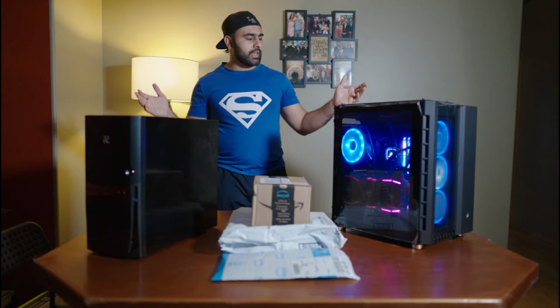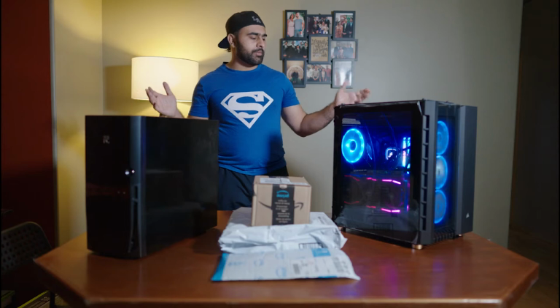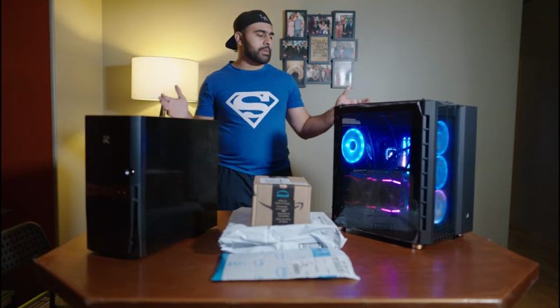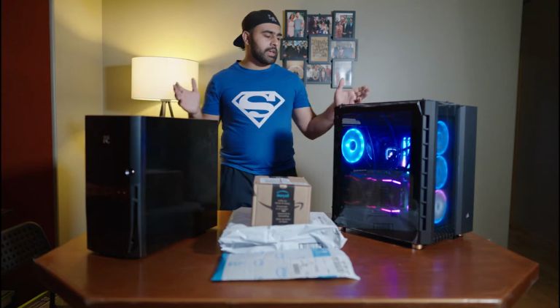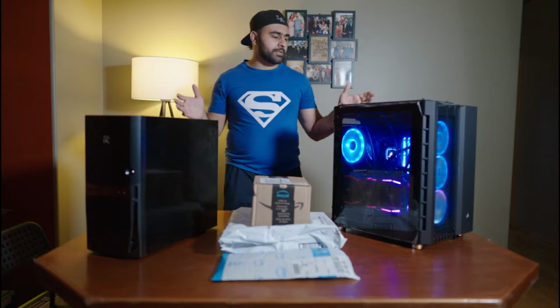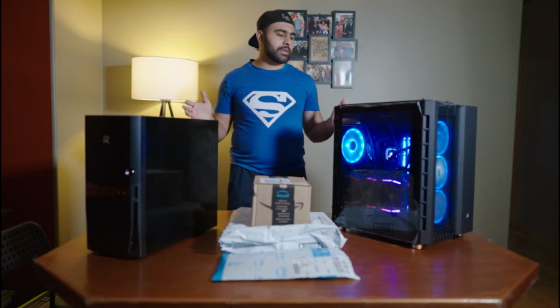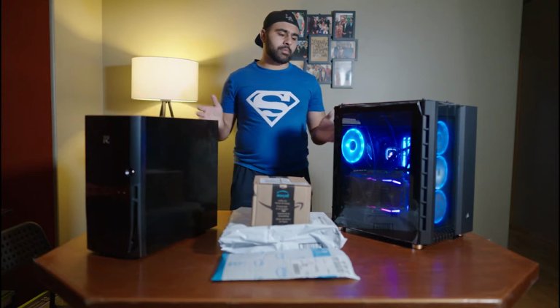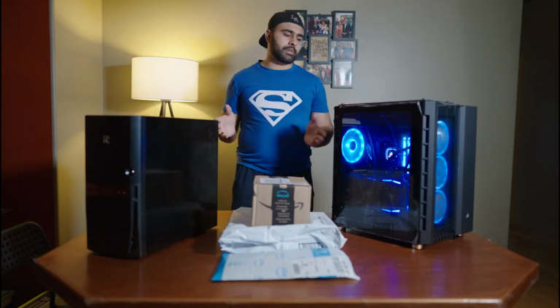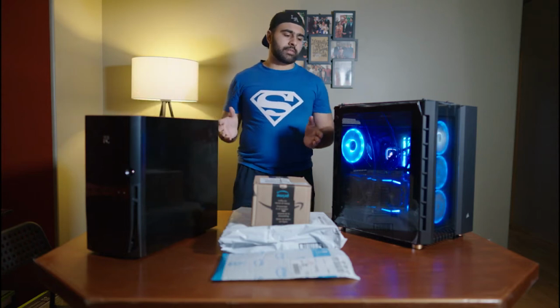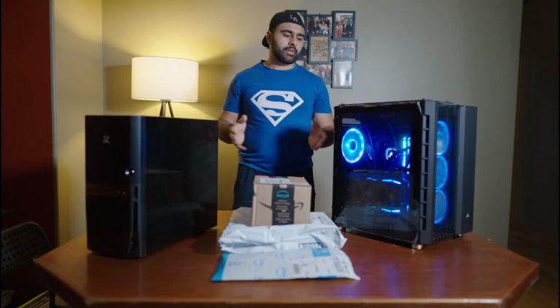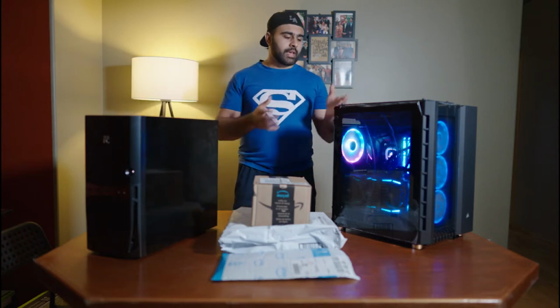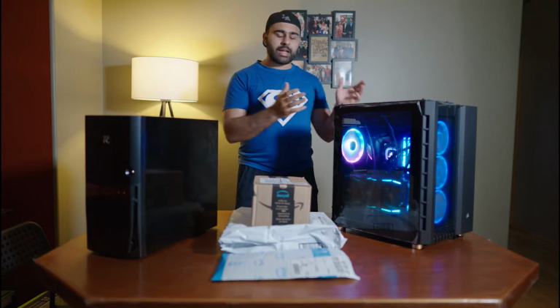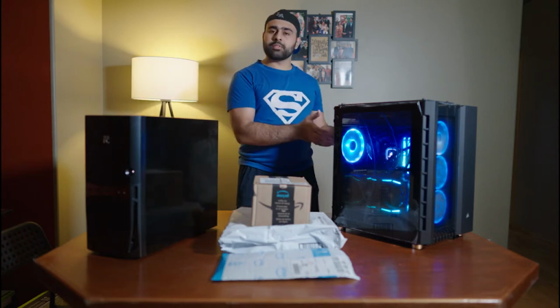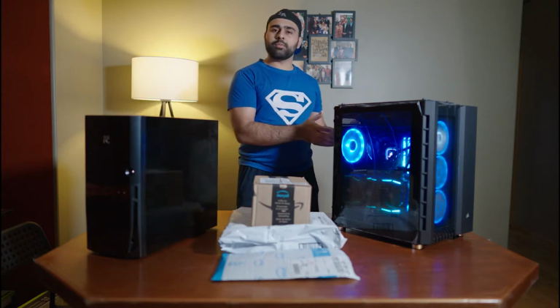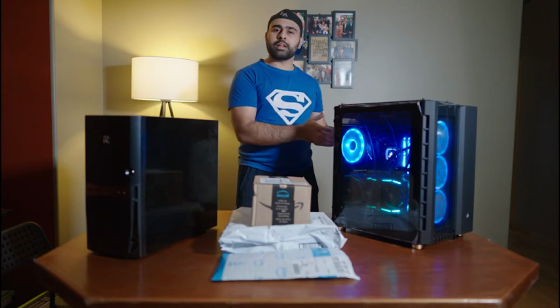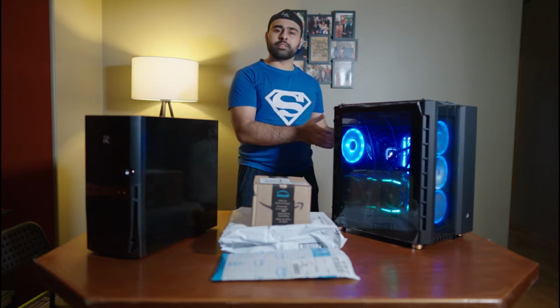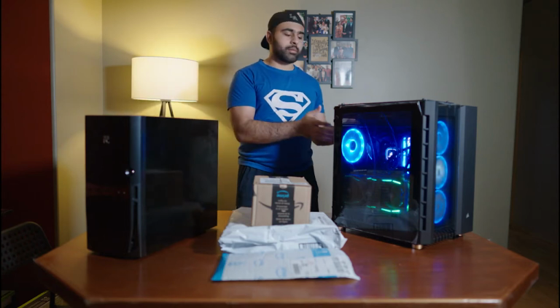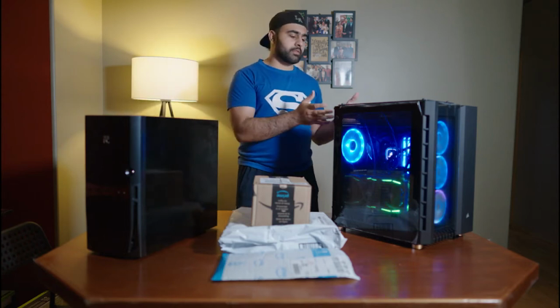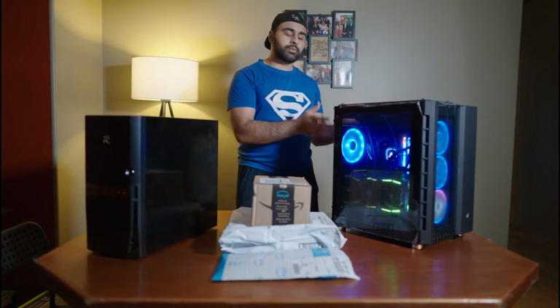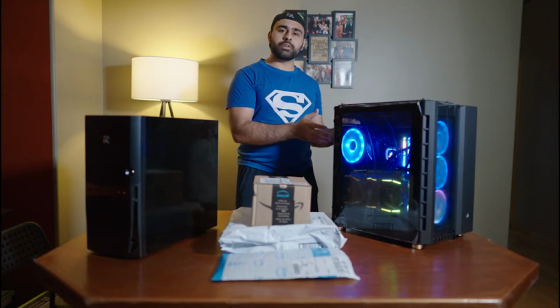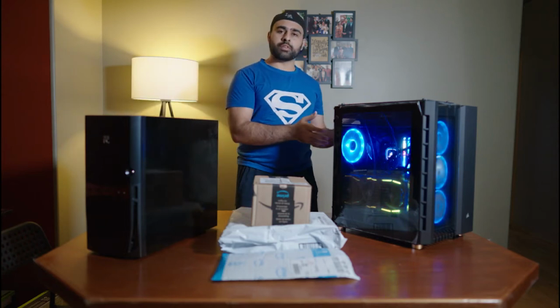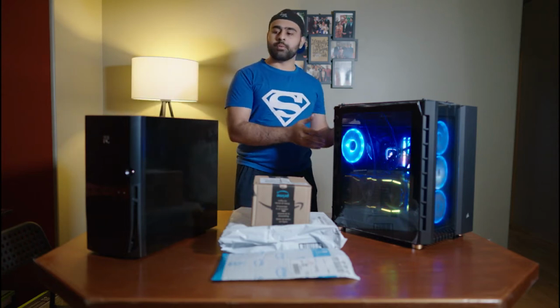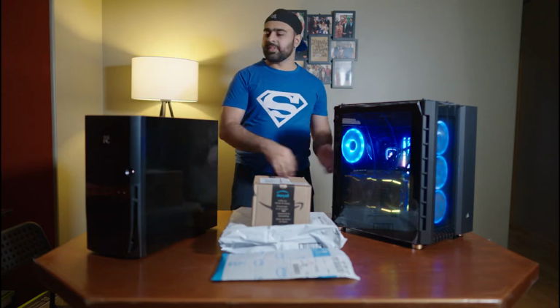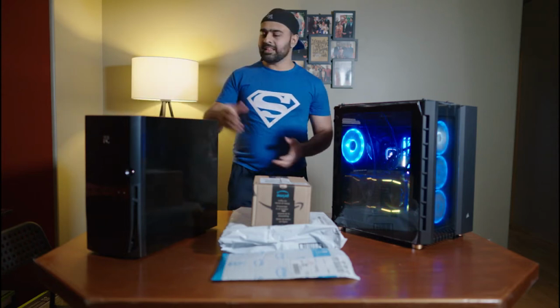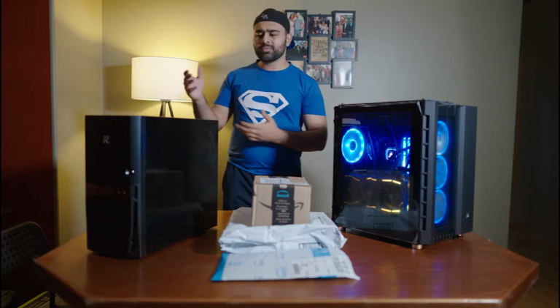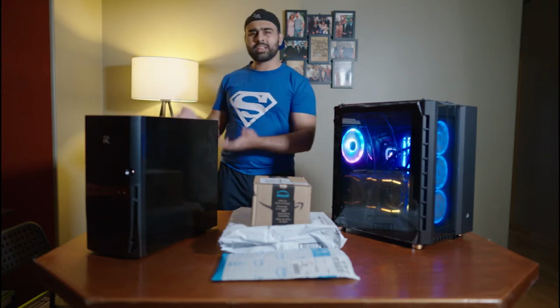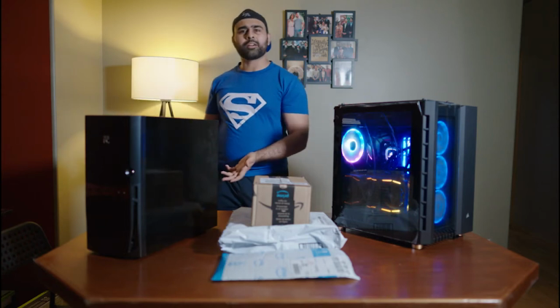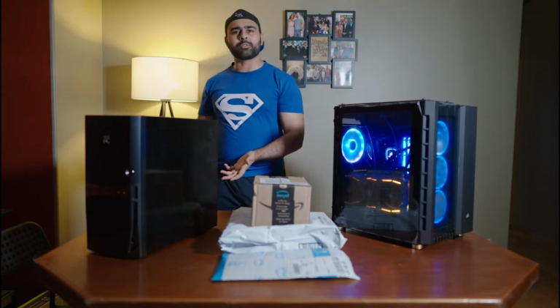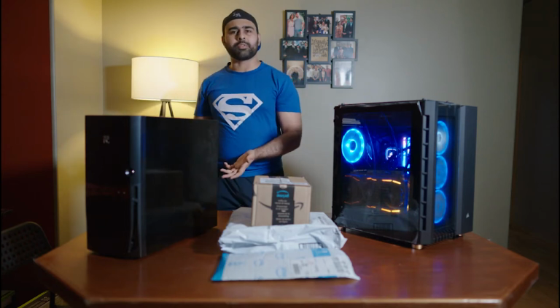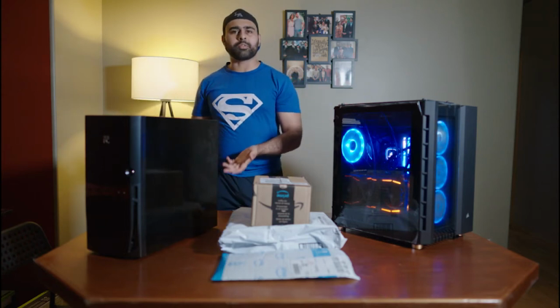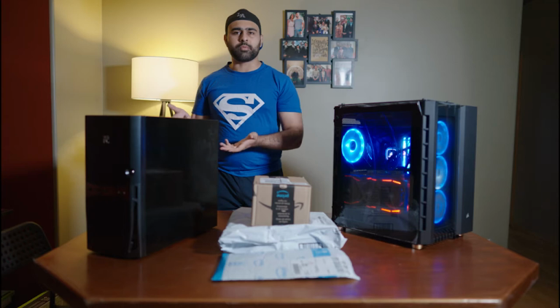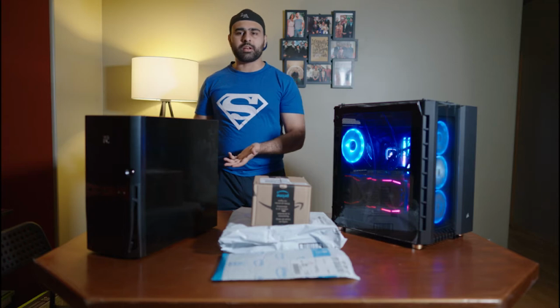In front of me I have two gaming PCs — this one right here that I built two years ago, and this one that I got for free from a friend.